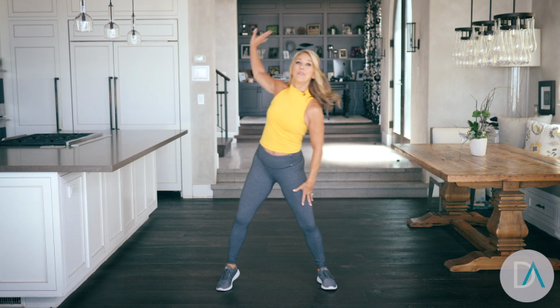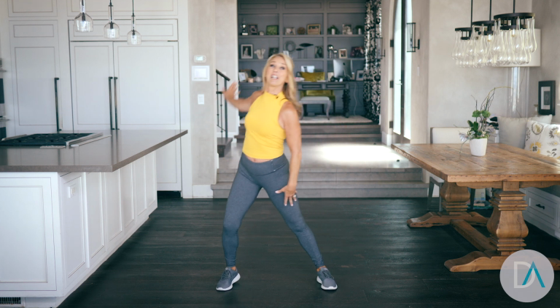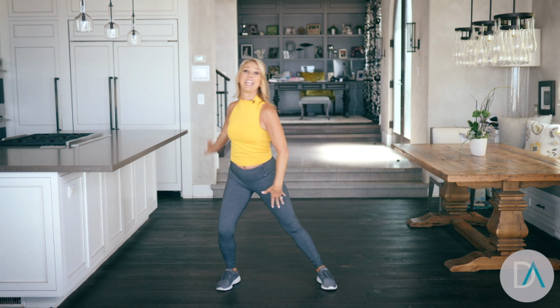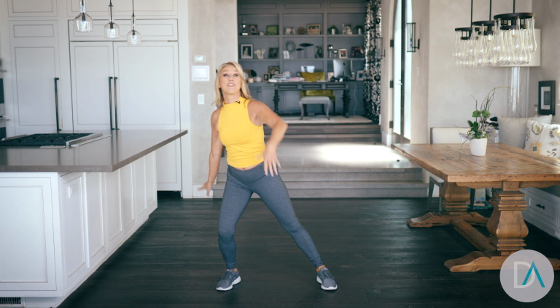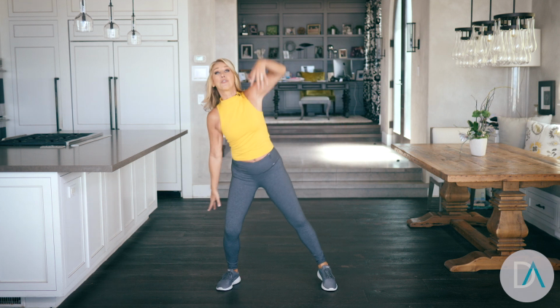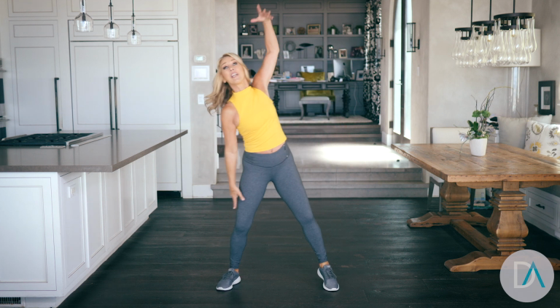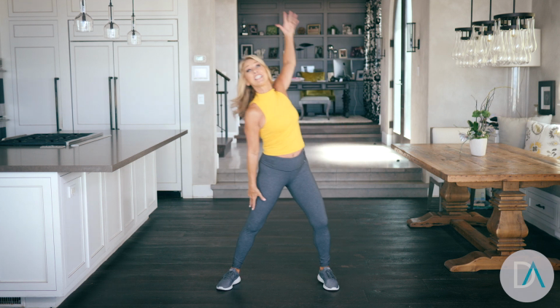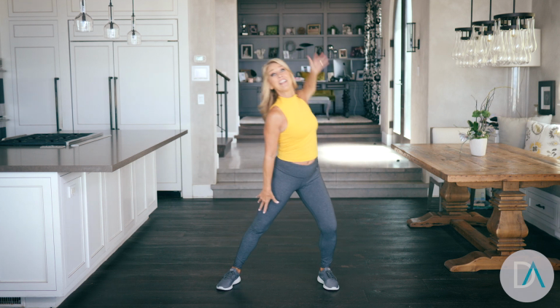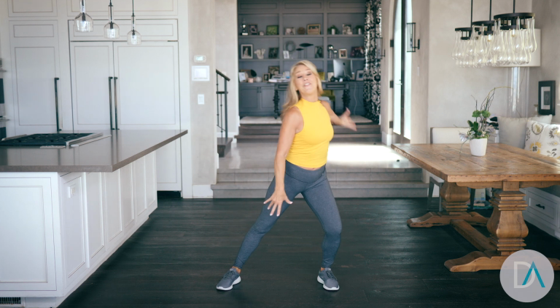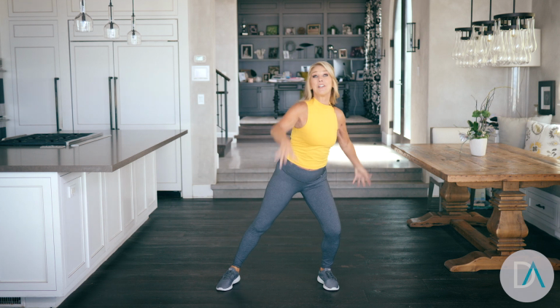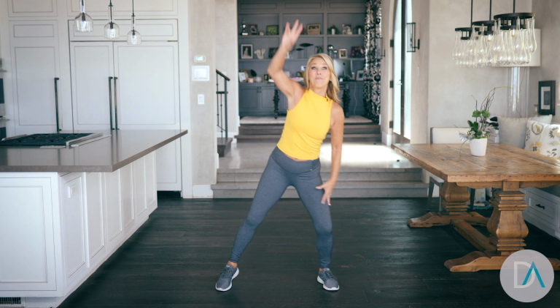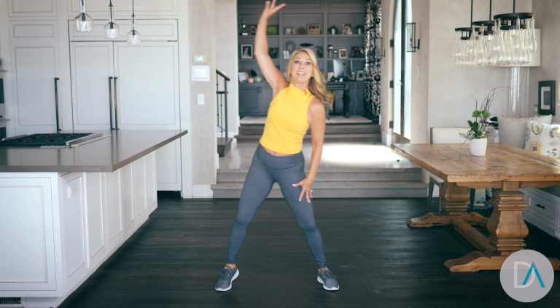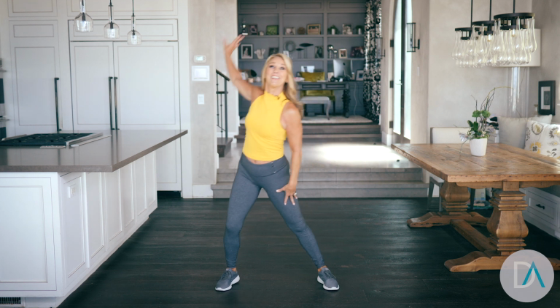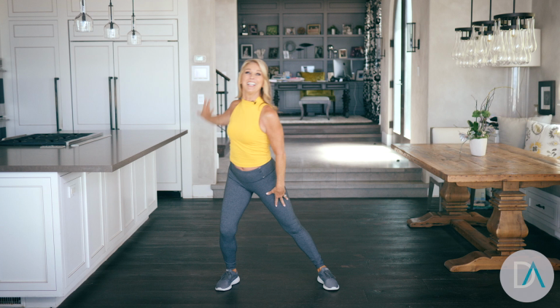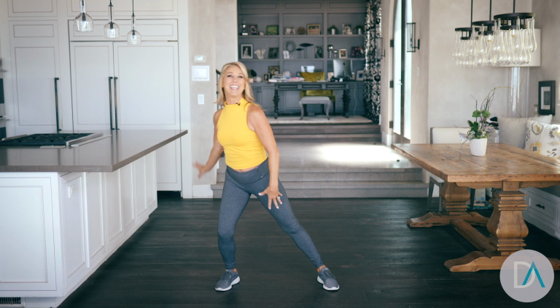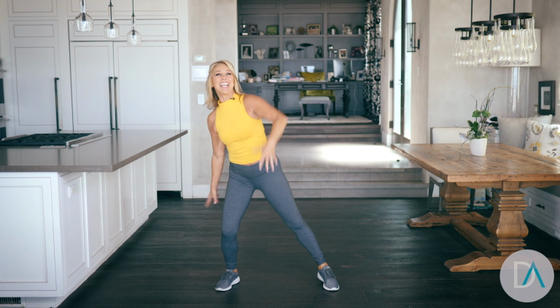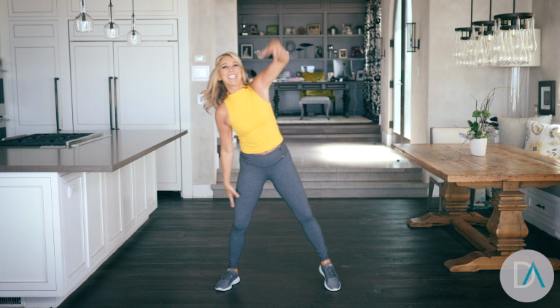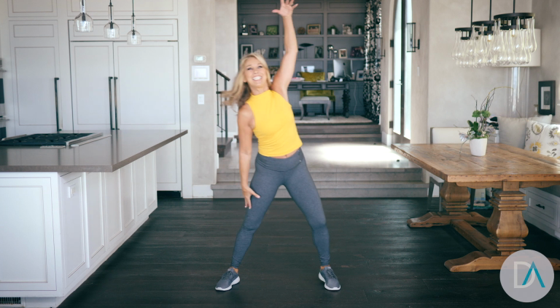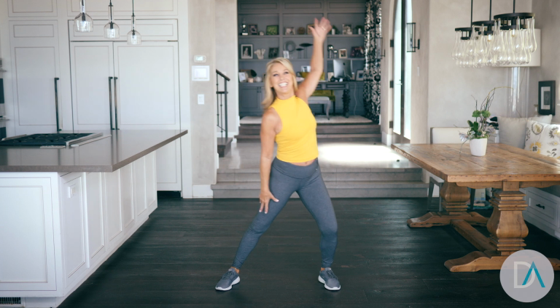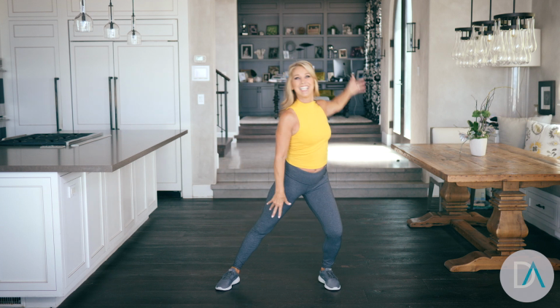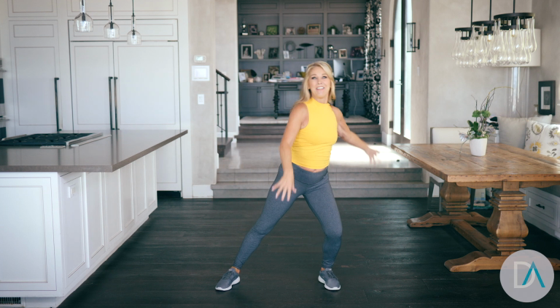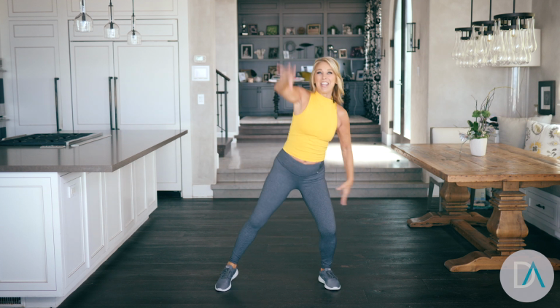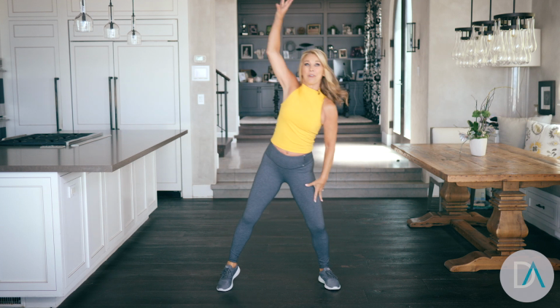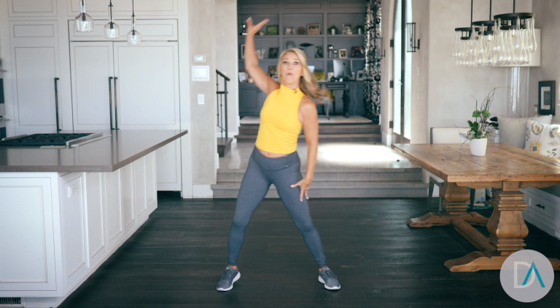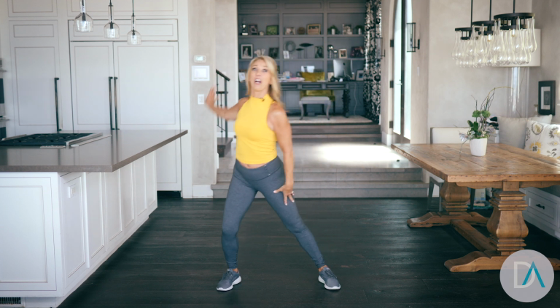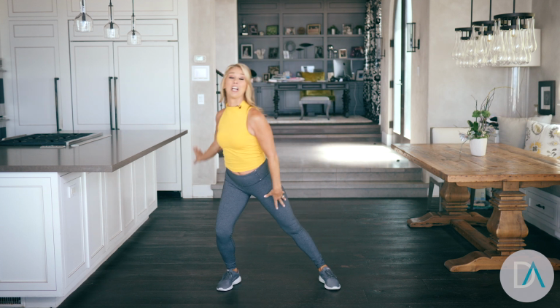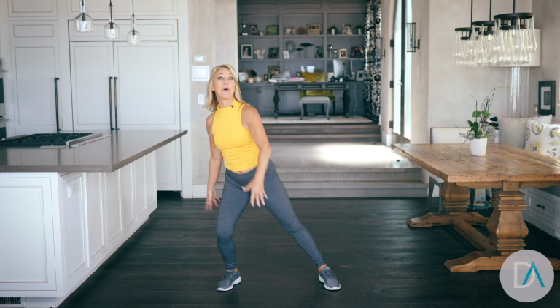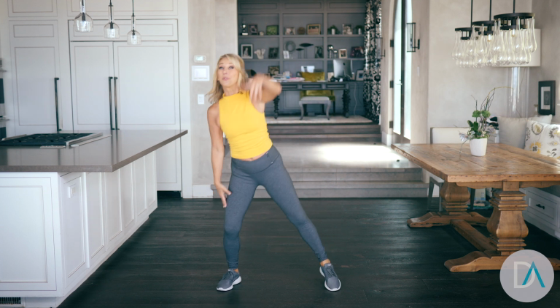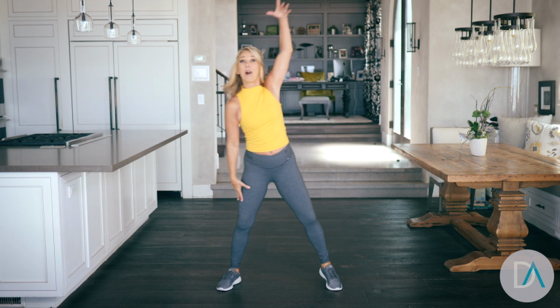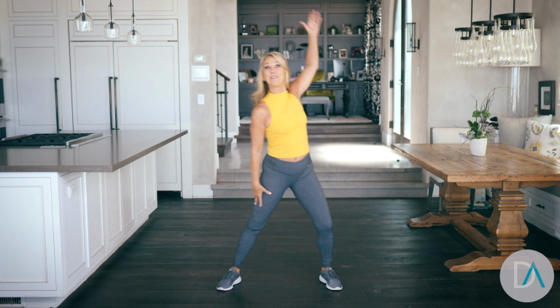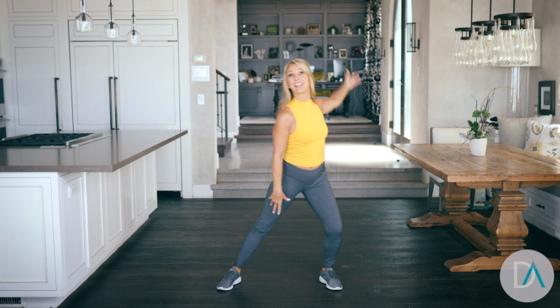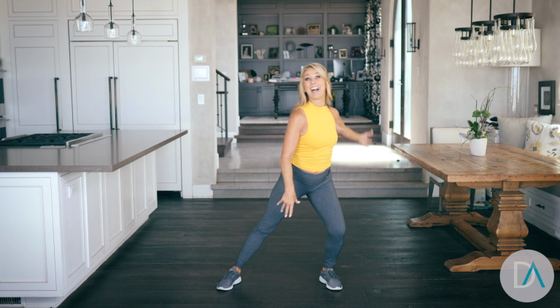Lubricate your joints, feel better. That's it — make your walk a total body workout.